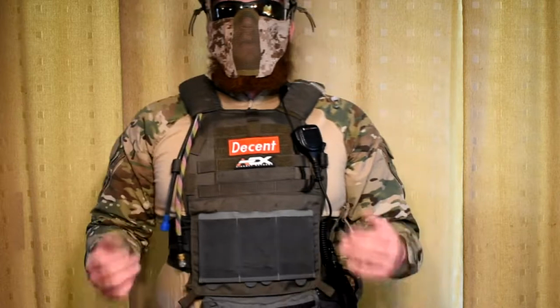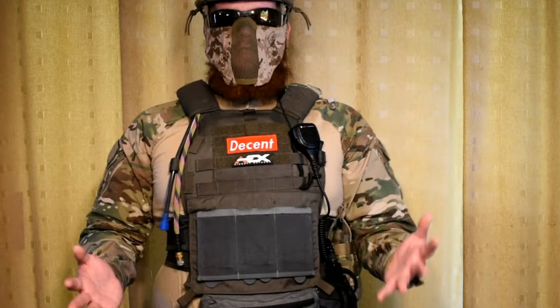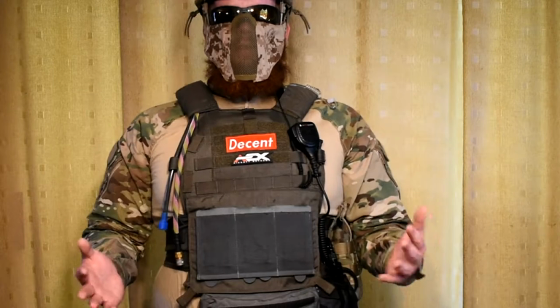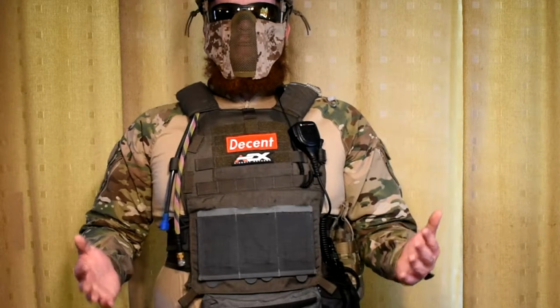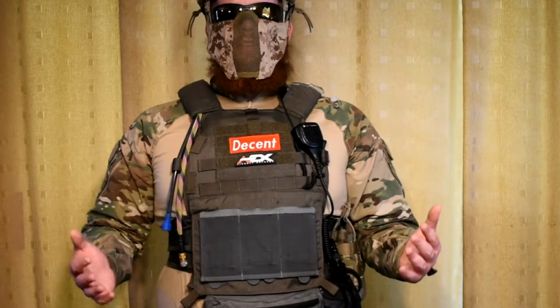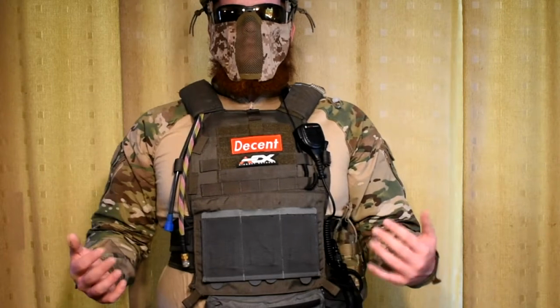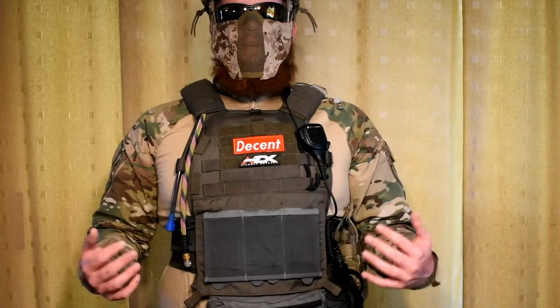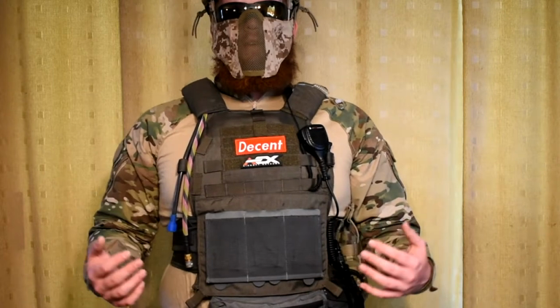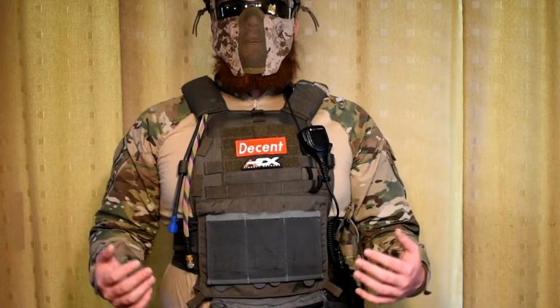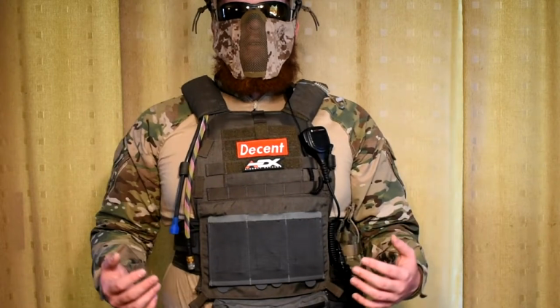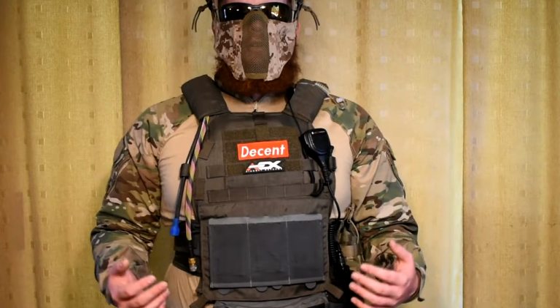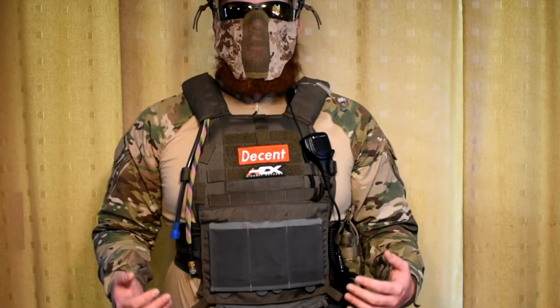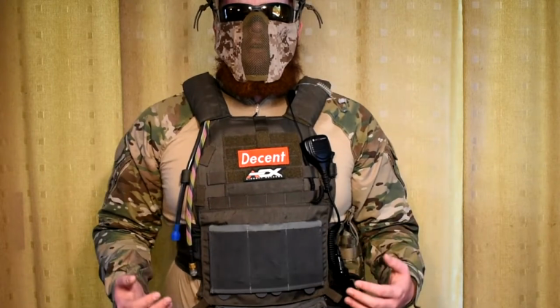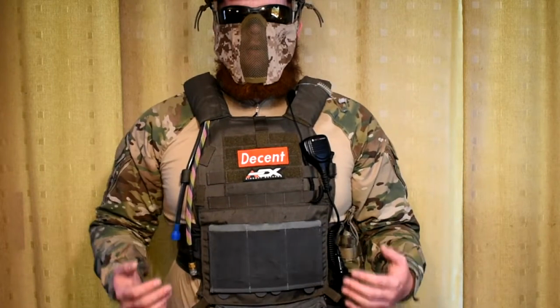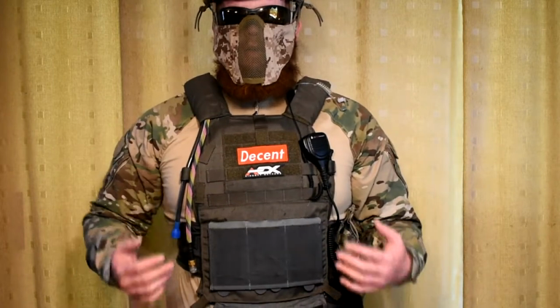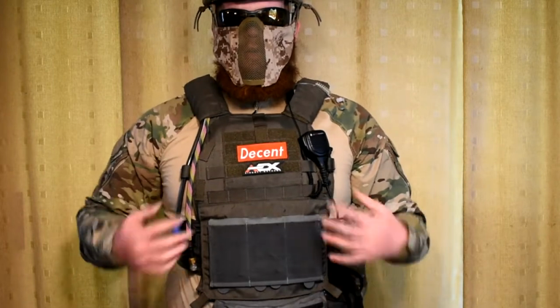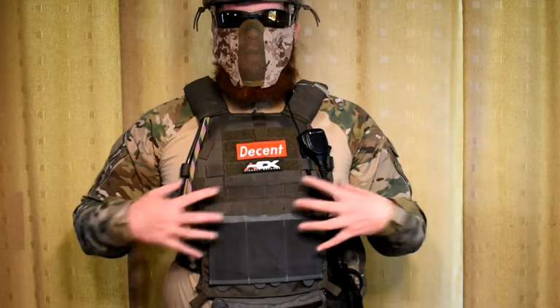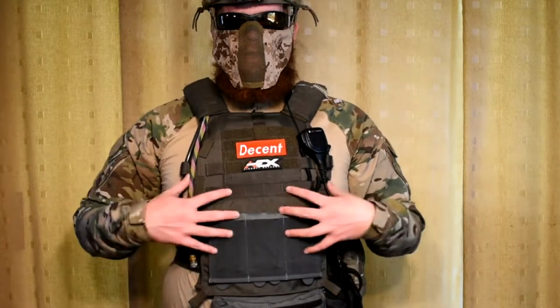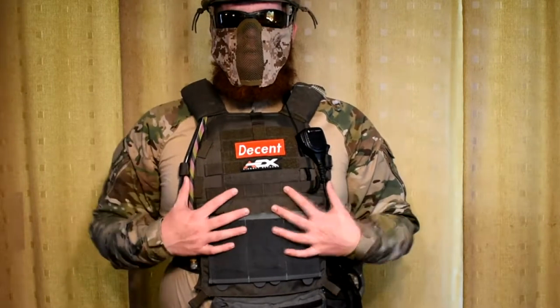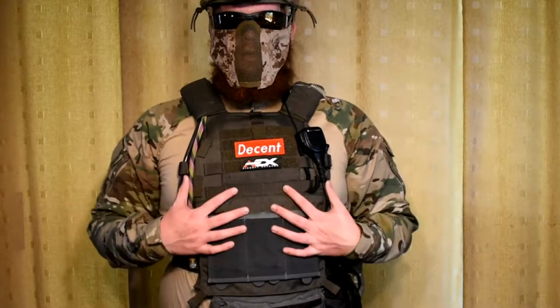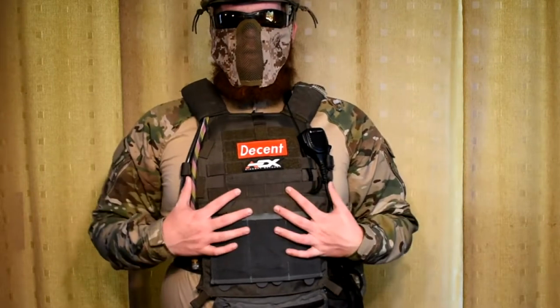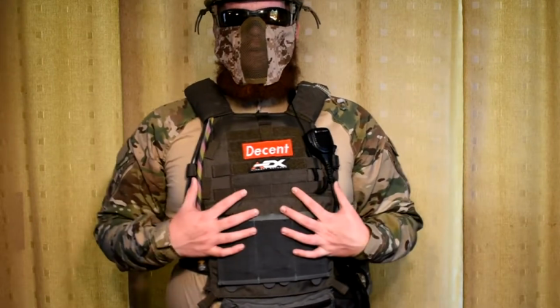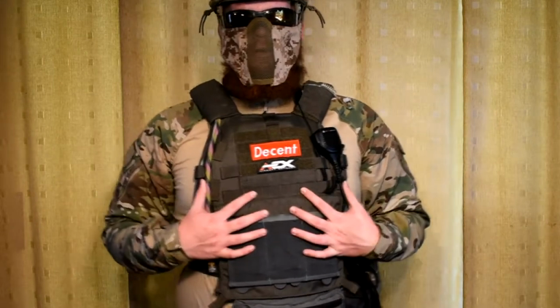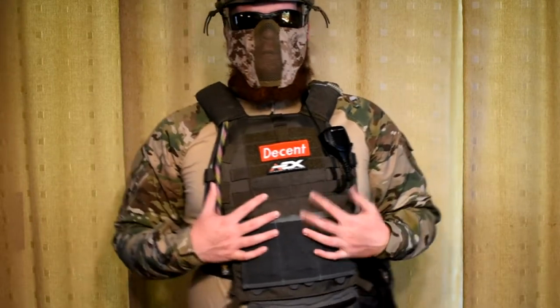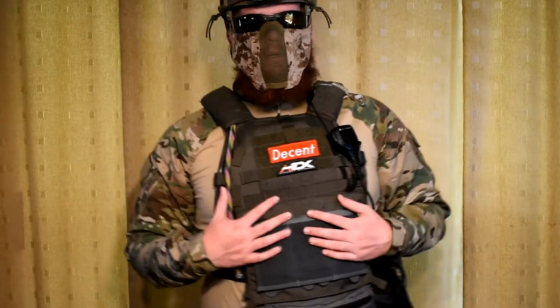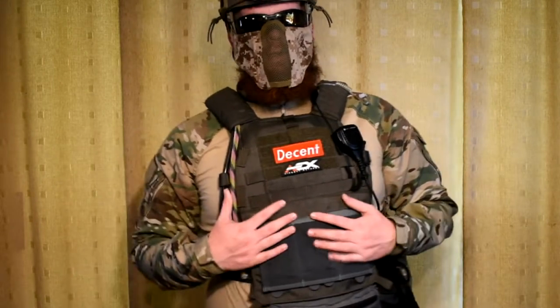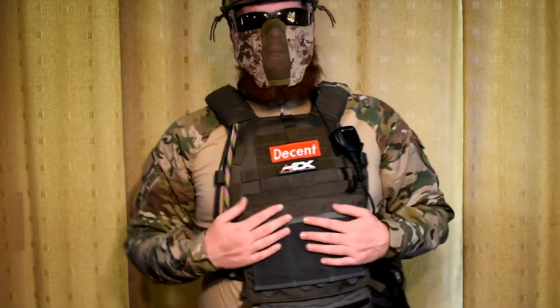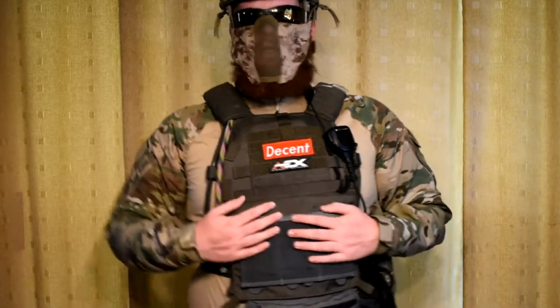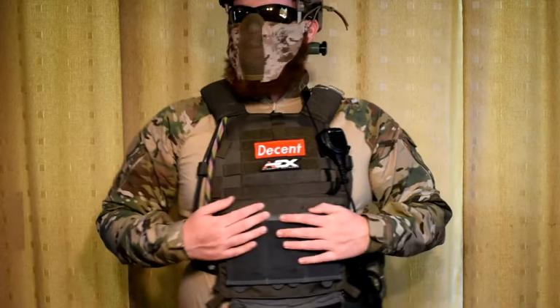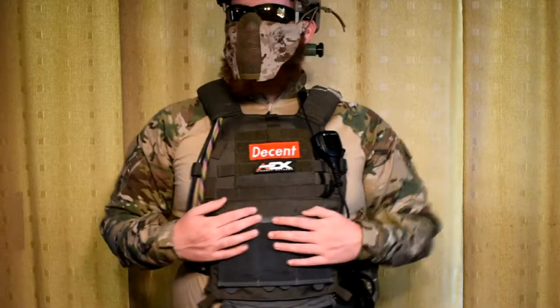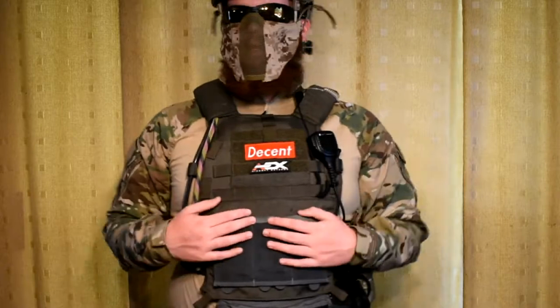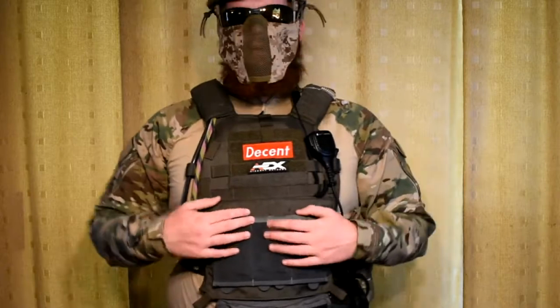What's up guys, it's Megan with Air Stopping Ginger and I'm going to make this gear level review as short, sweet, and simple as possible.